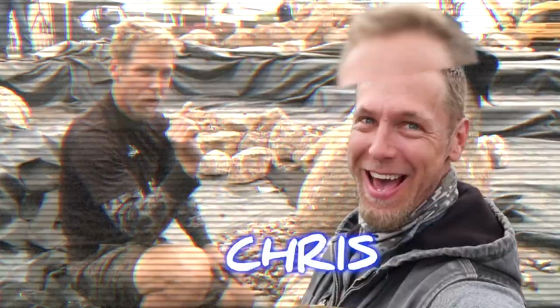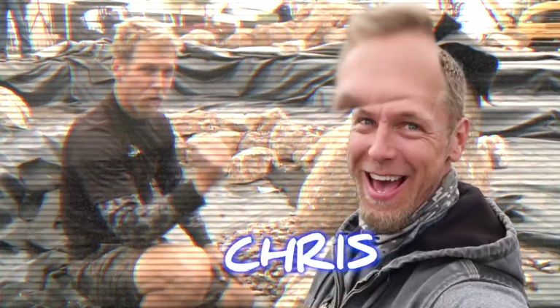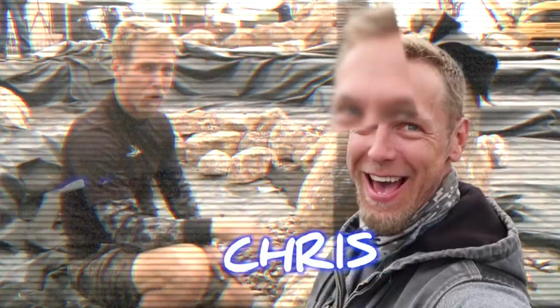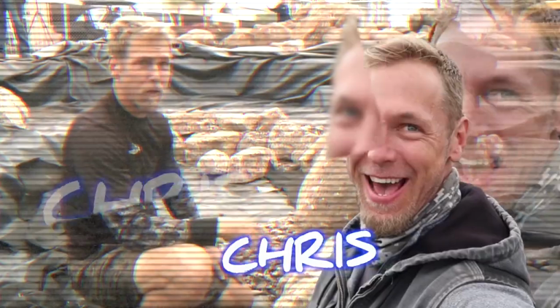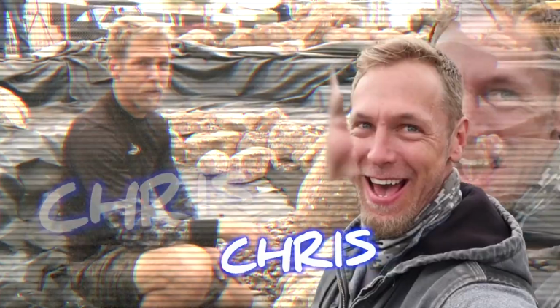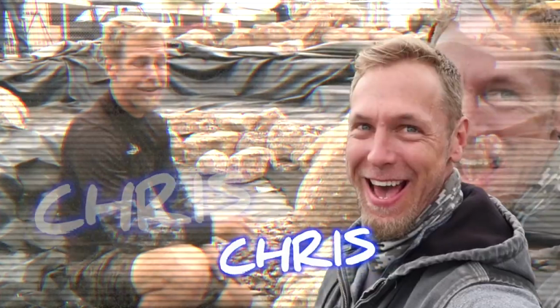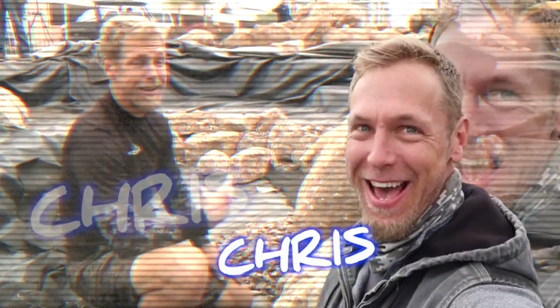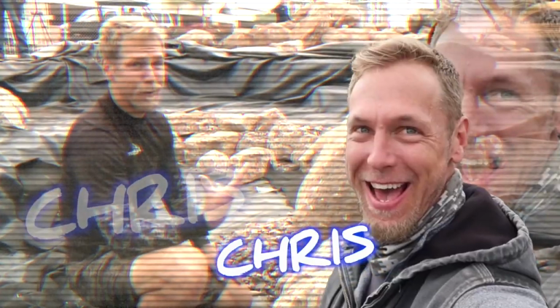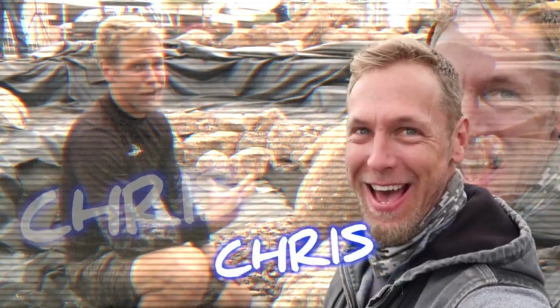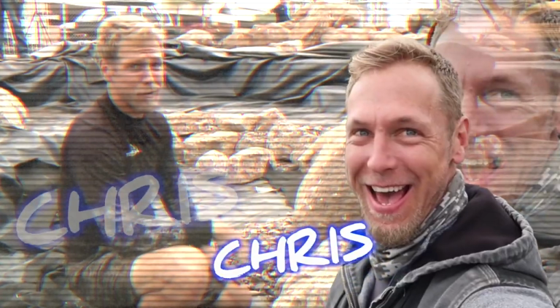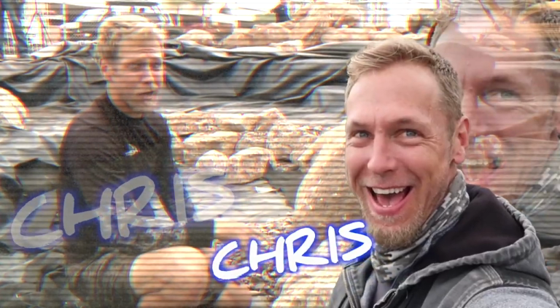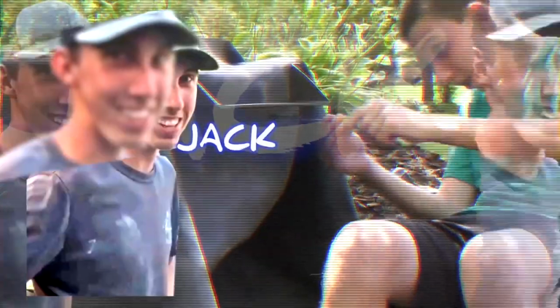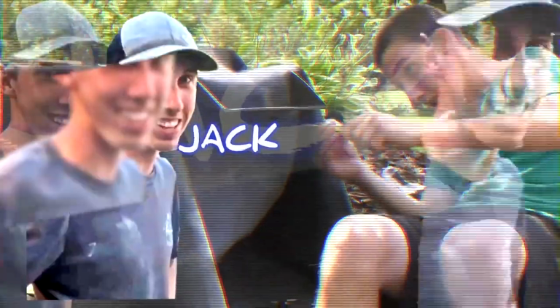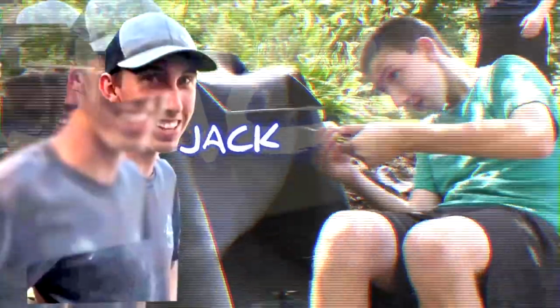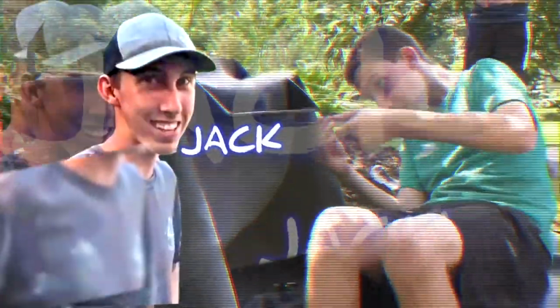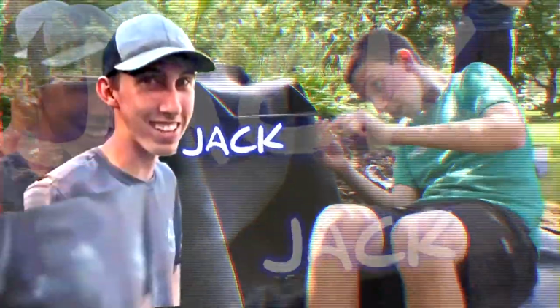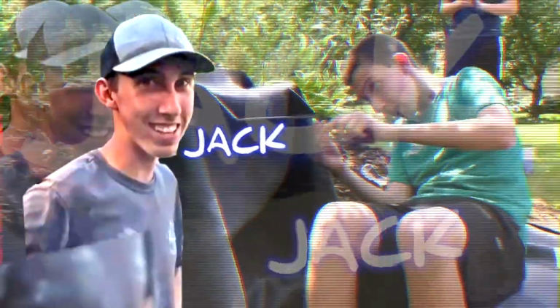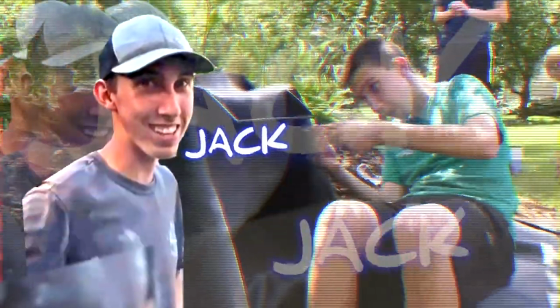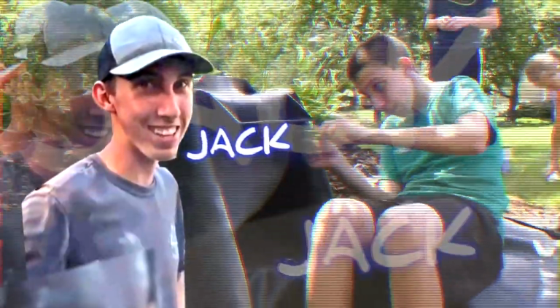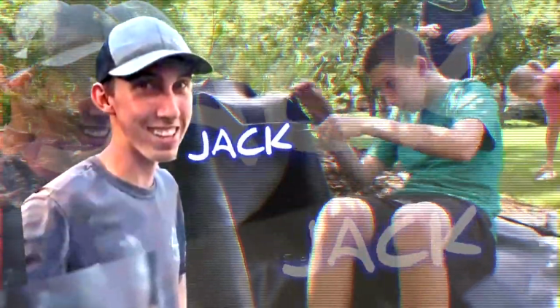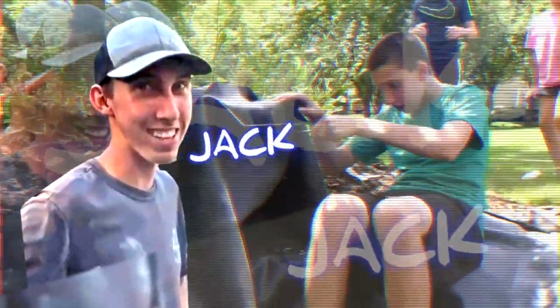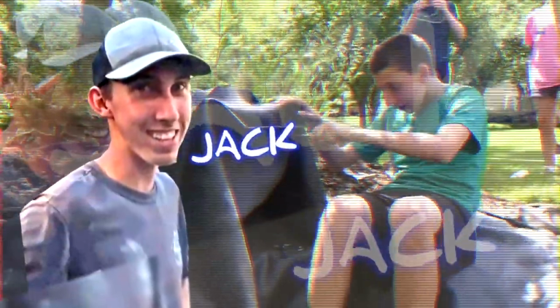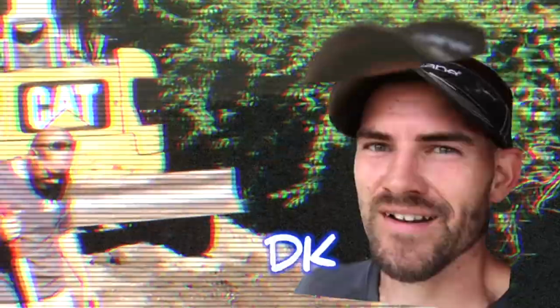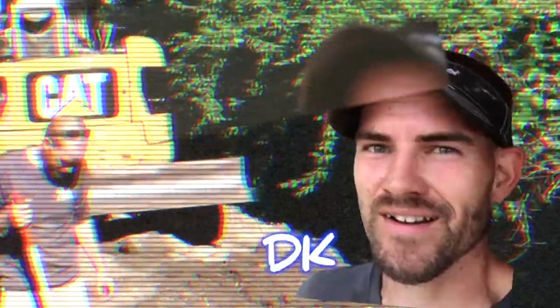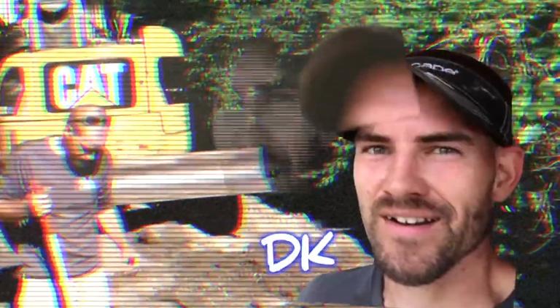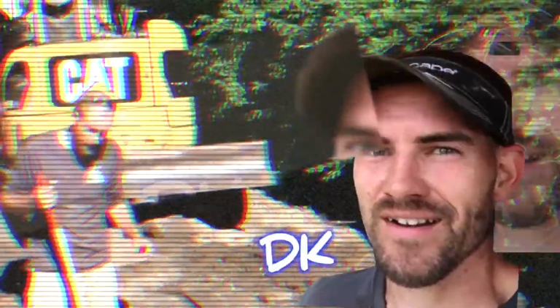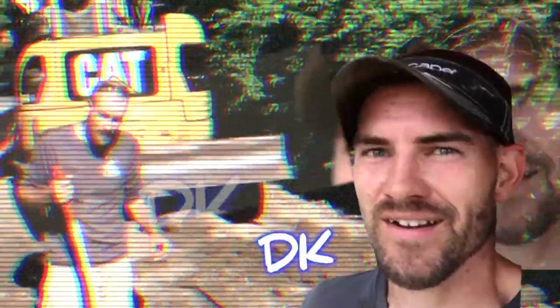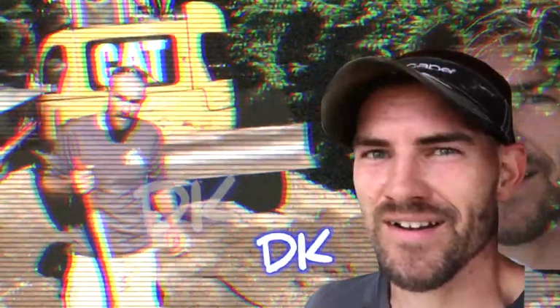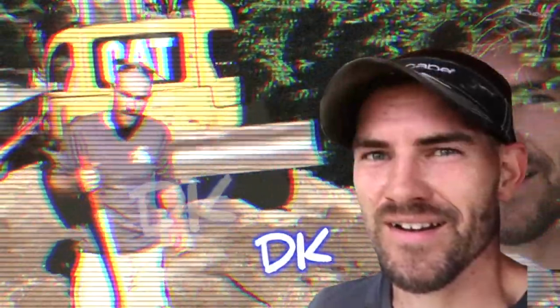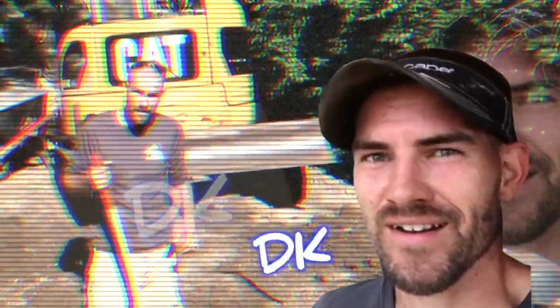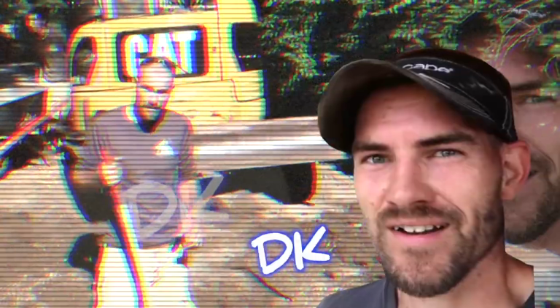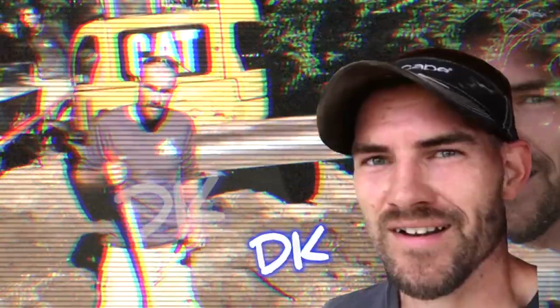The easiest way to learn something is to teach it. We appreciate you guys tuning in.